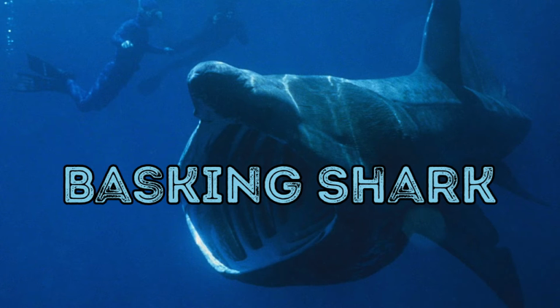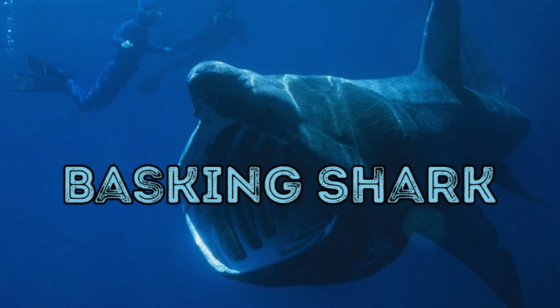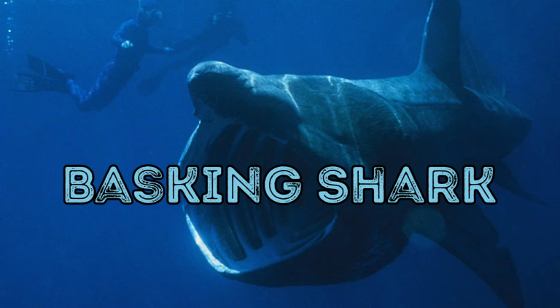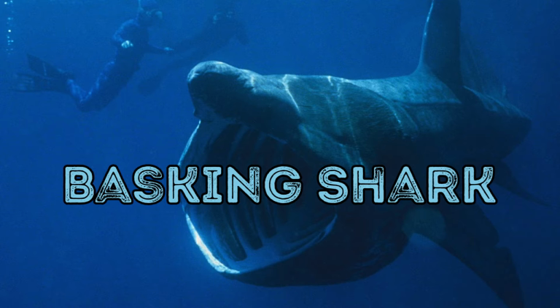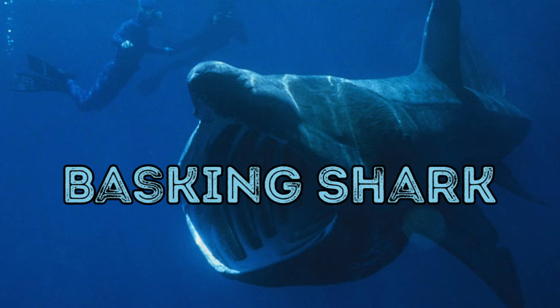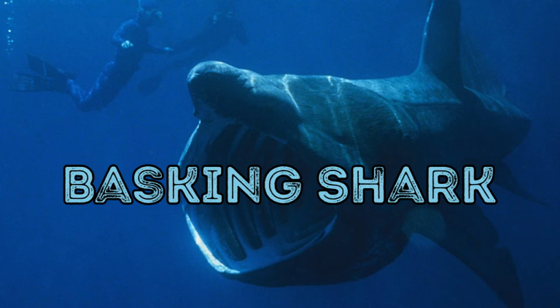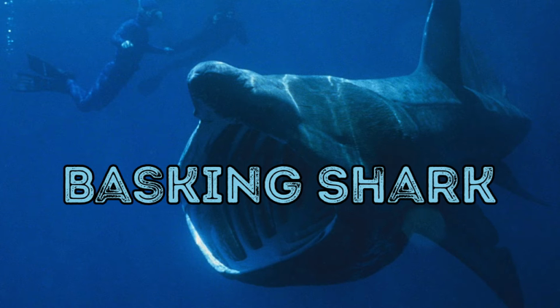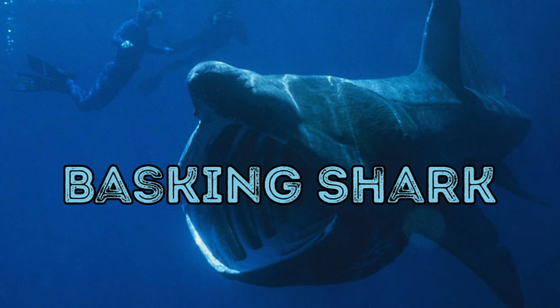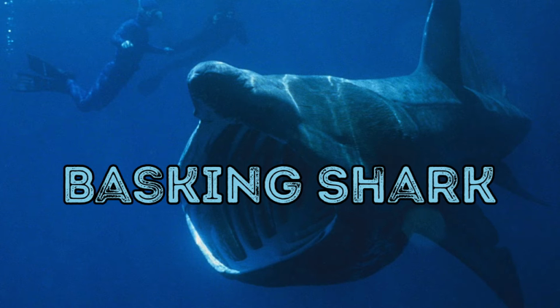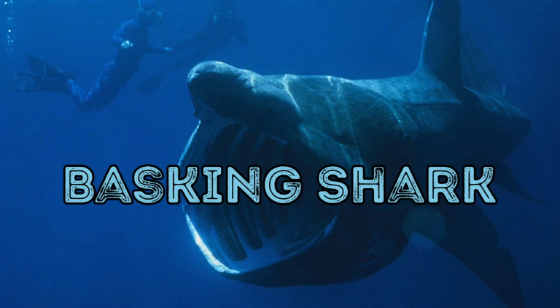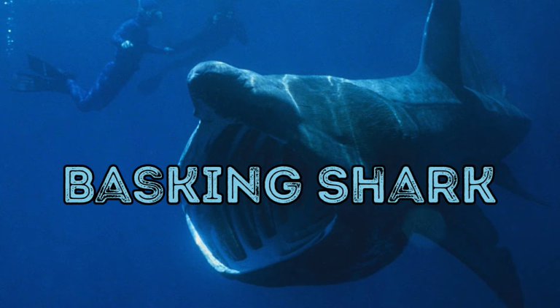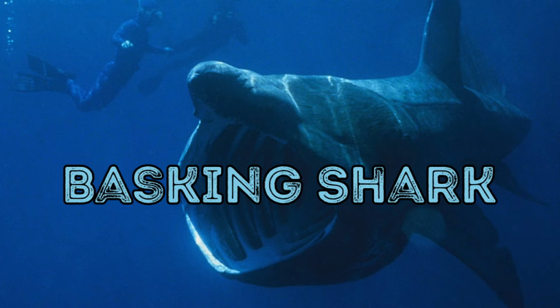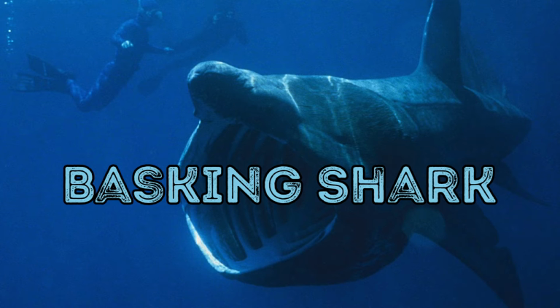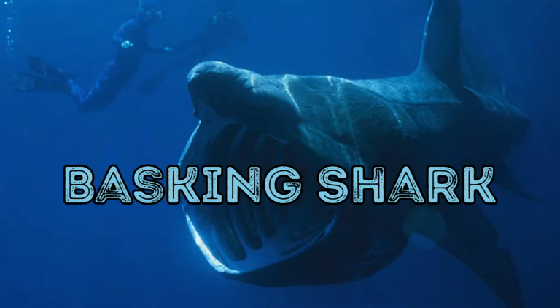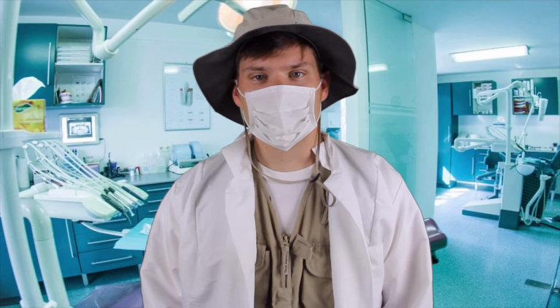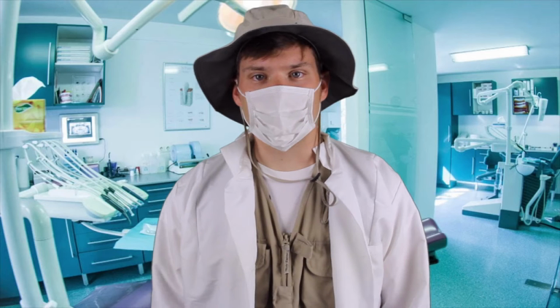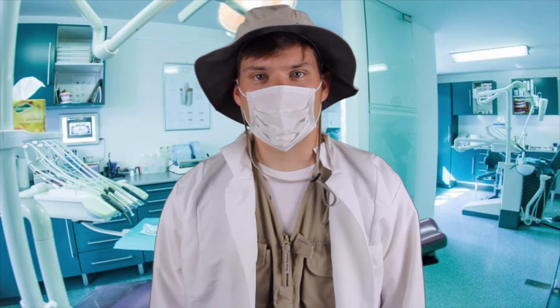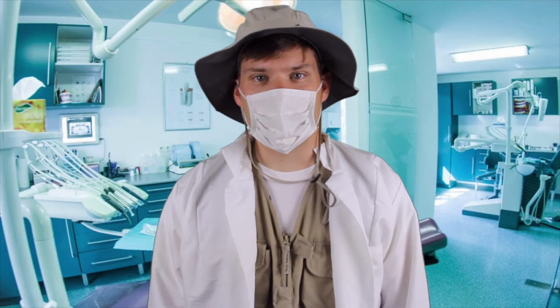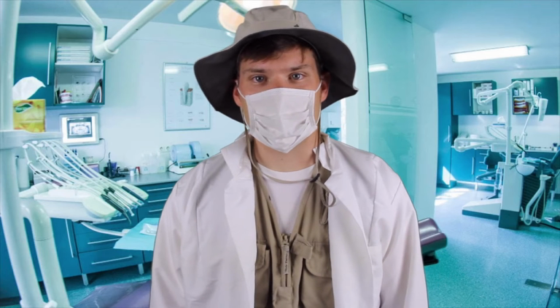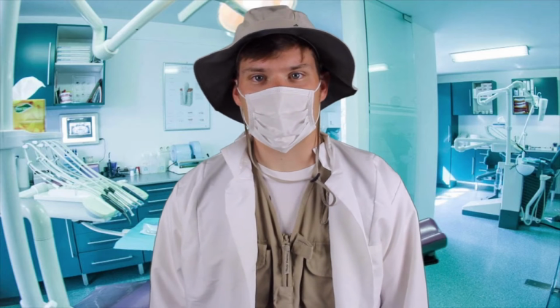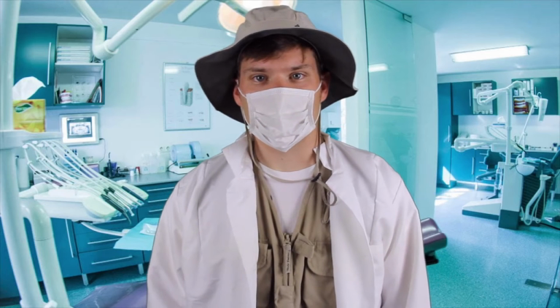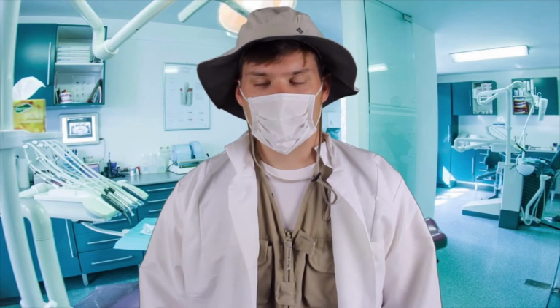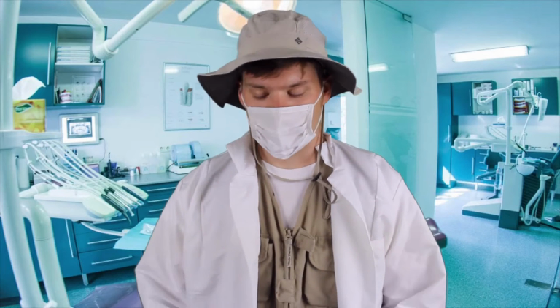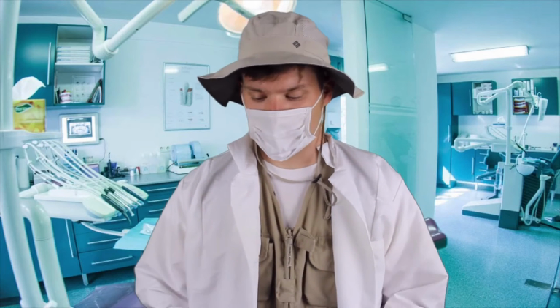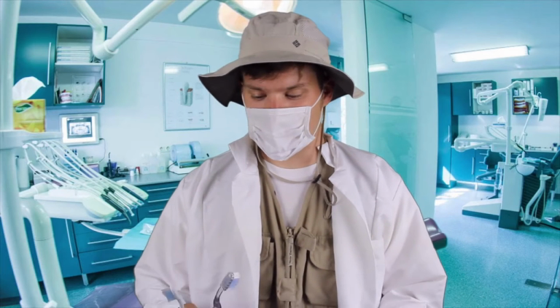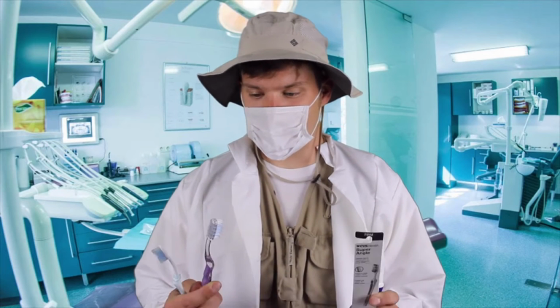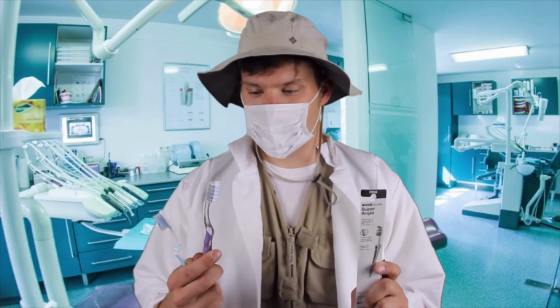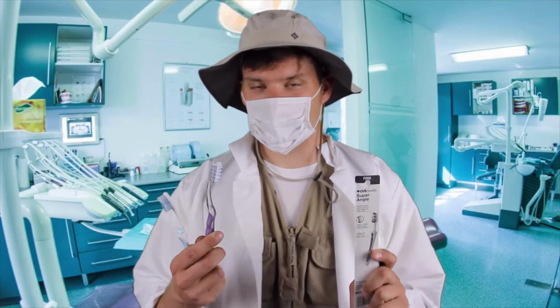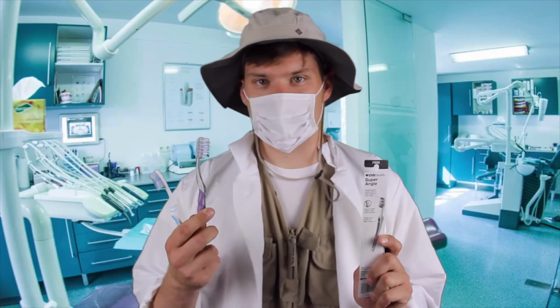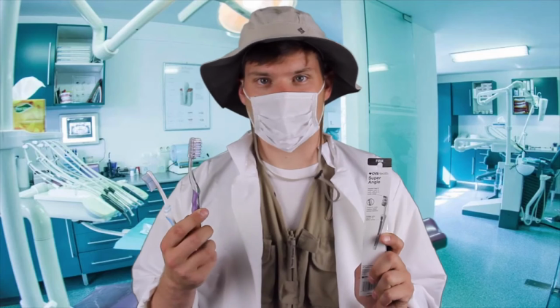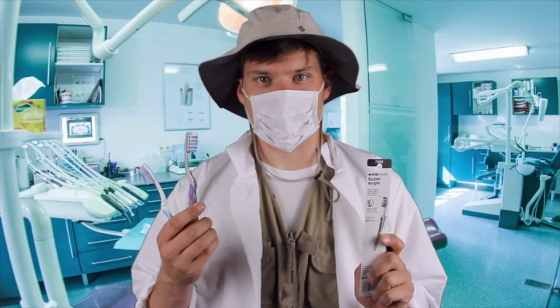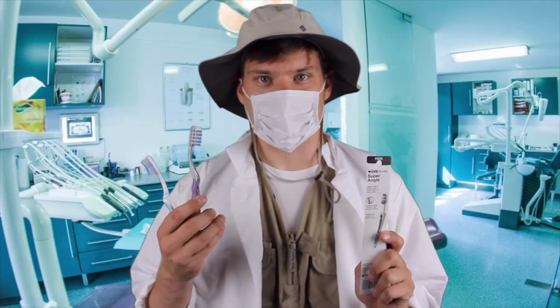Yikes! That's what a basking shark looks like? Clear my schedule. We're gonna need more toothbrushes.